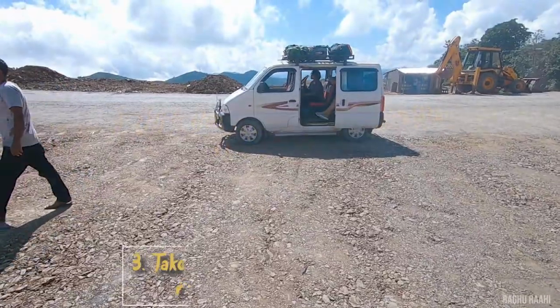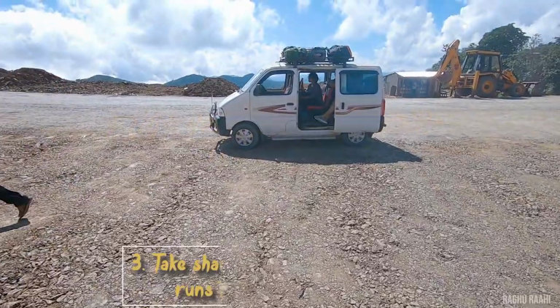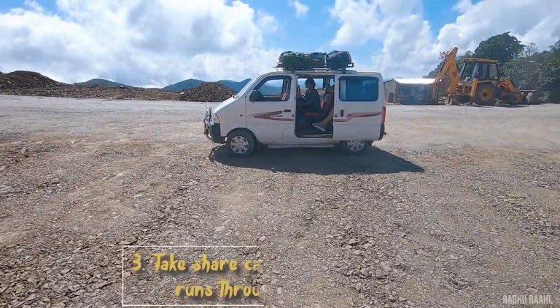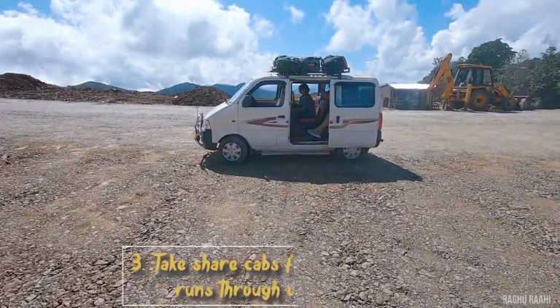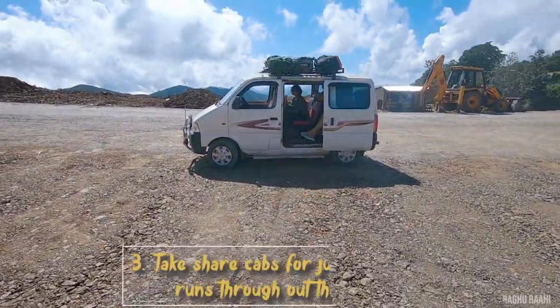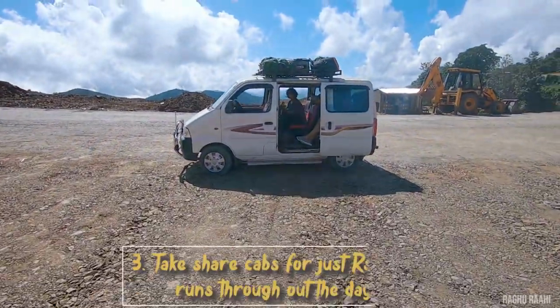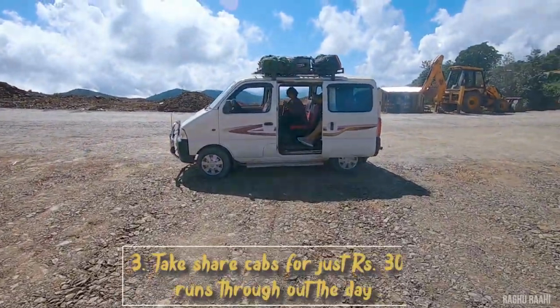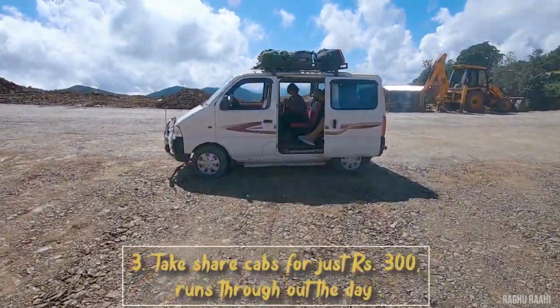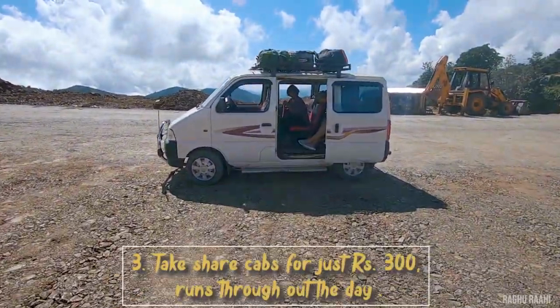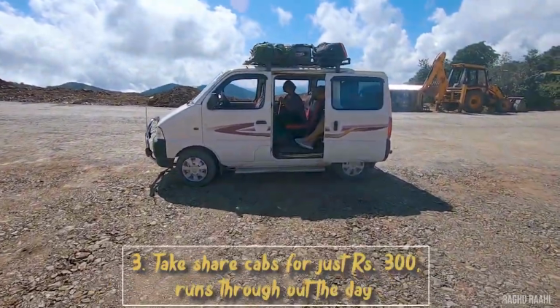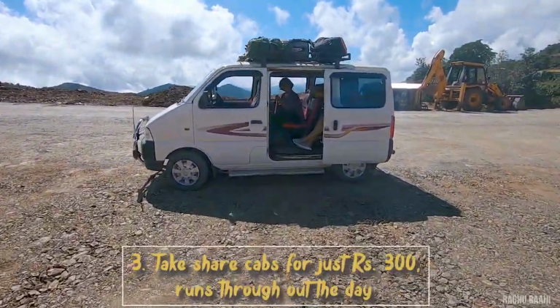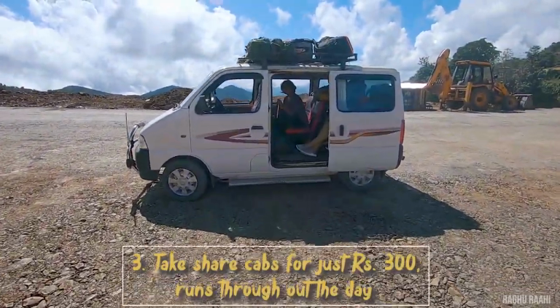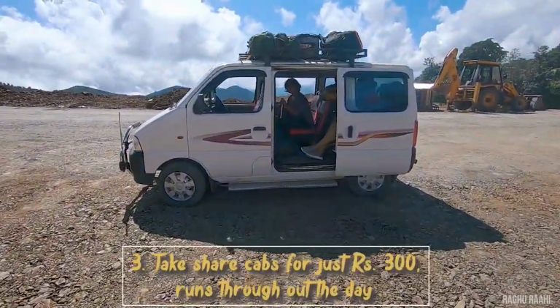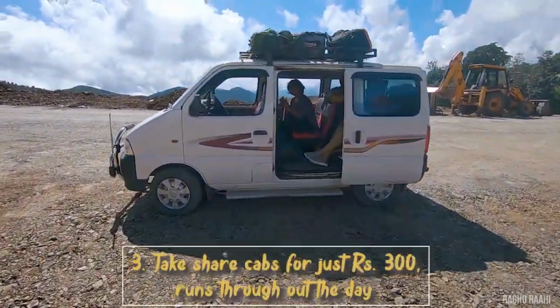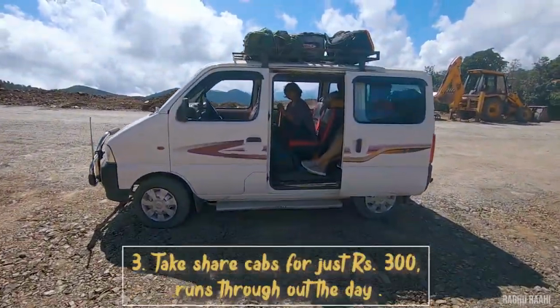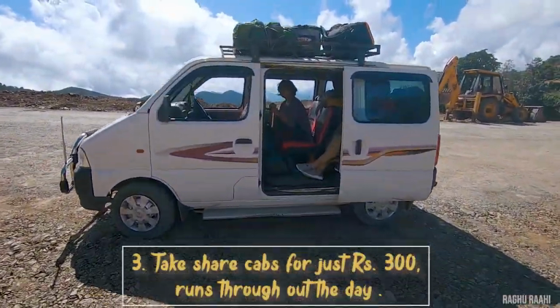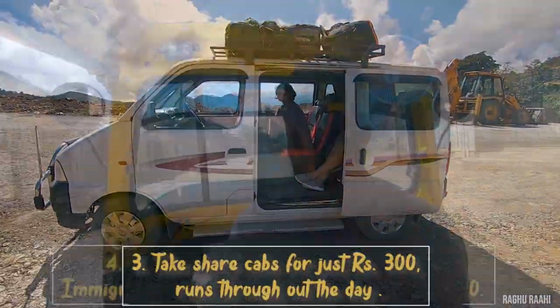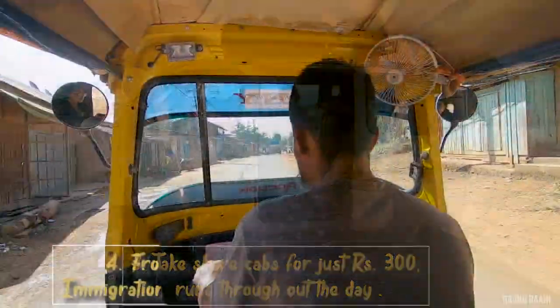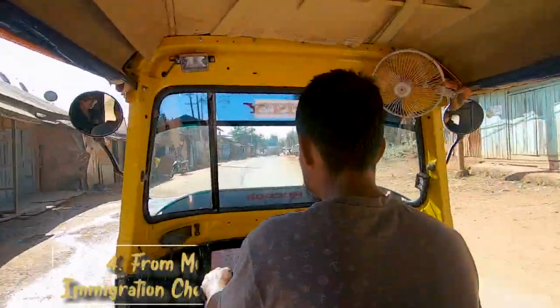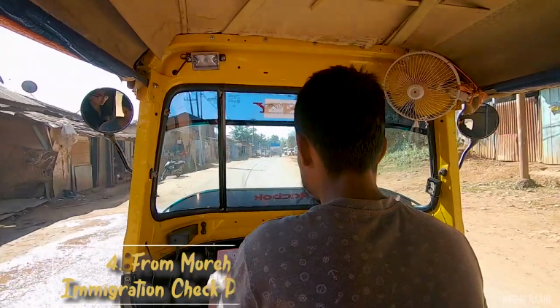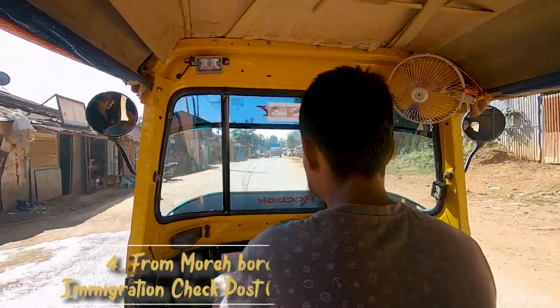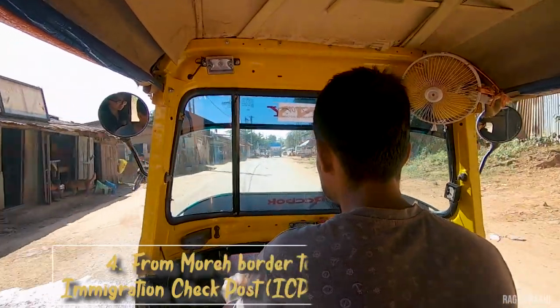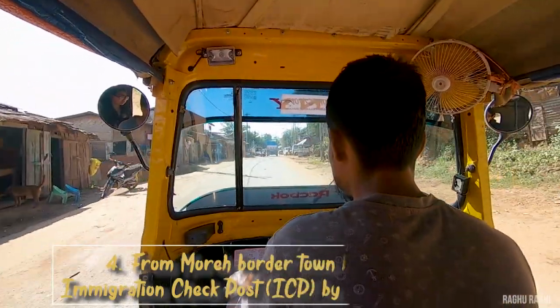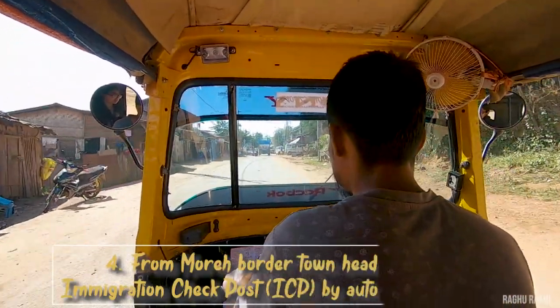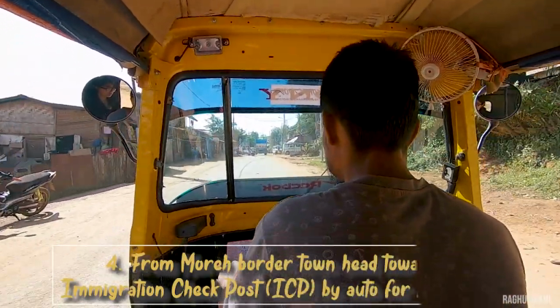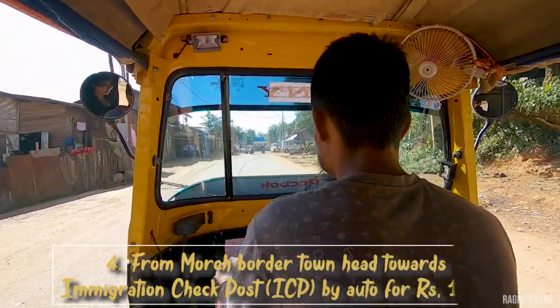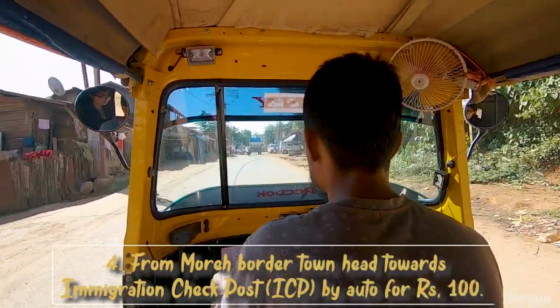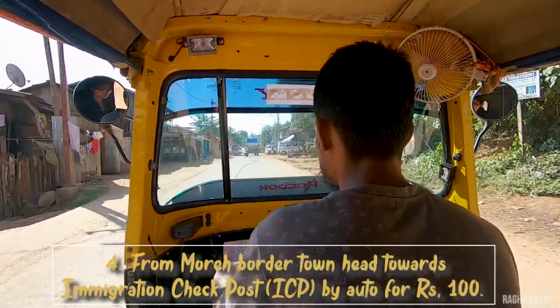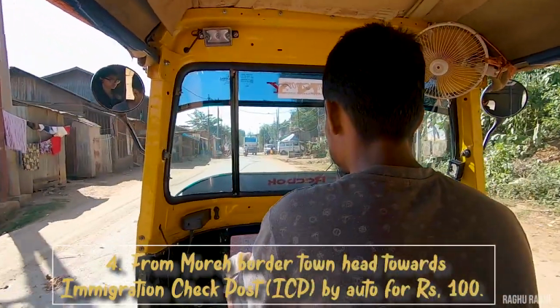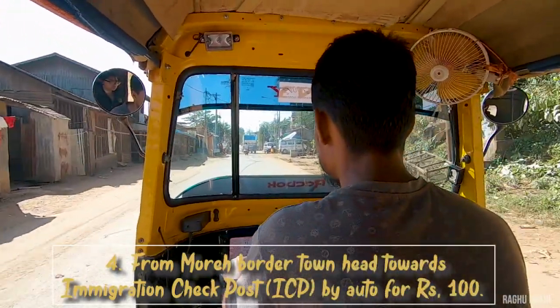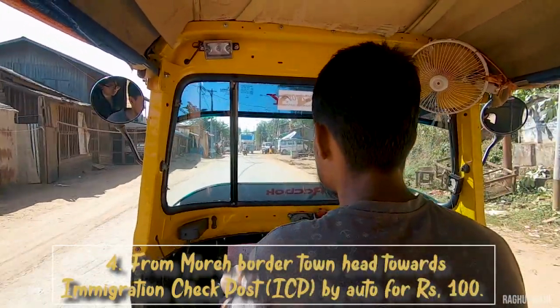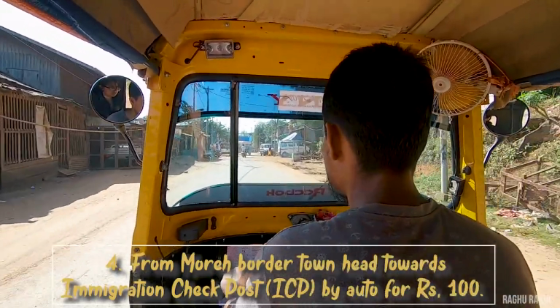Take share cabs for just Rs. 300 — they run throughout the day. From Moreh/Moribodo town, head towards the immigration check post.